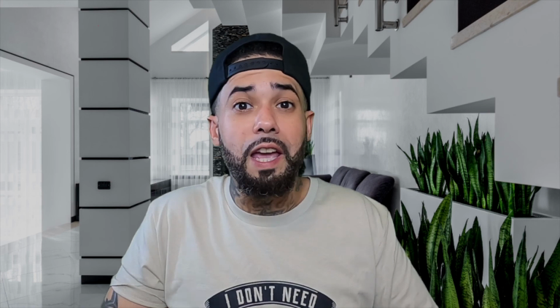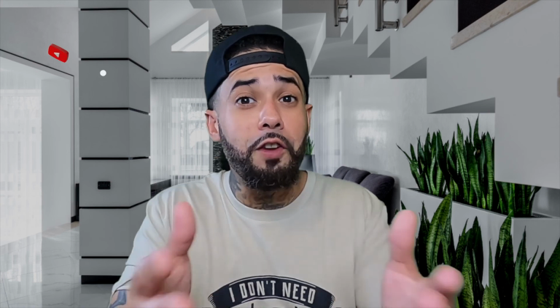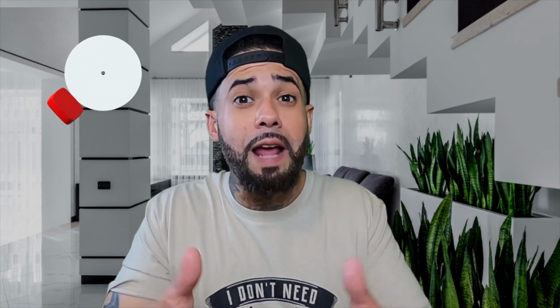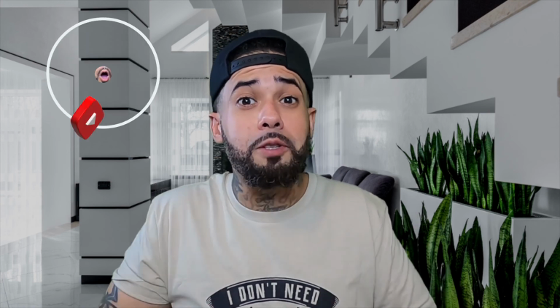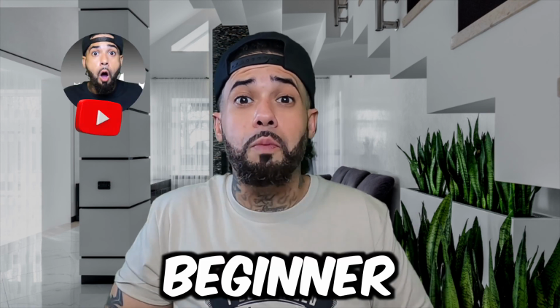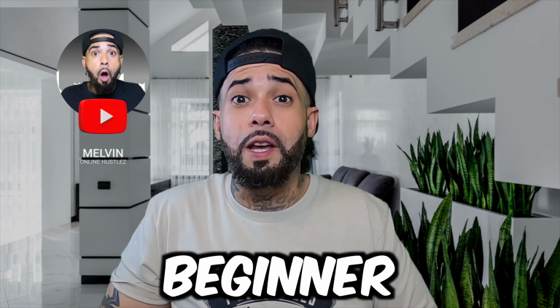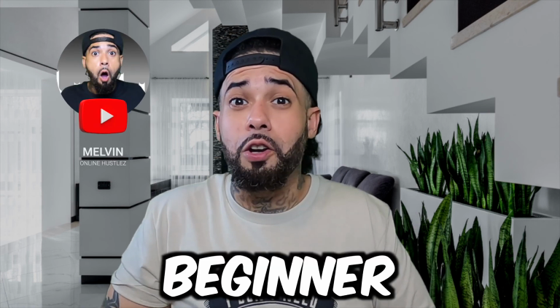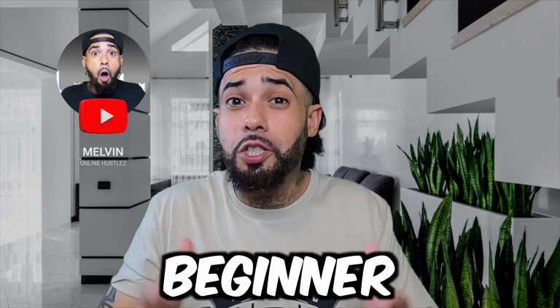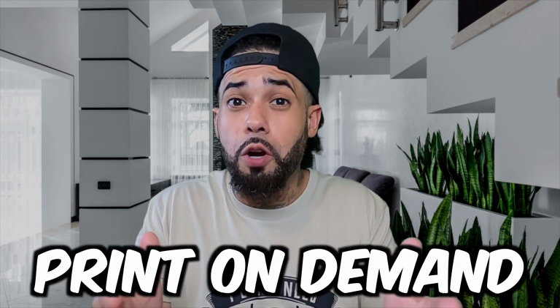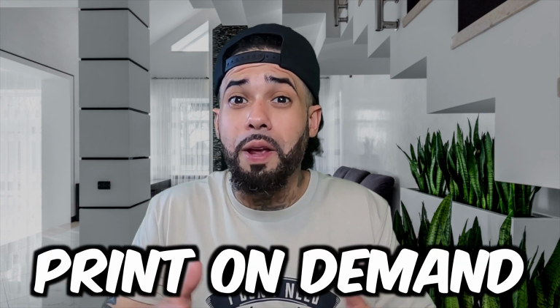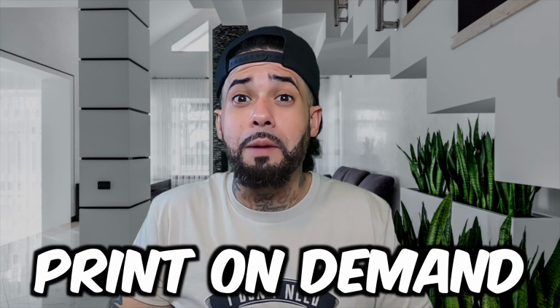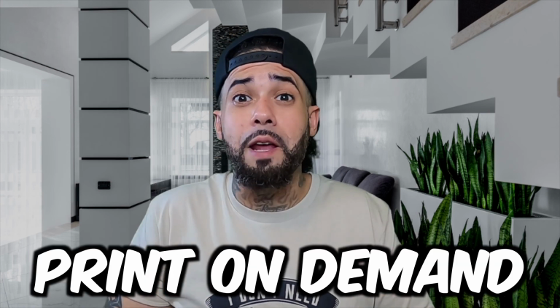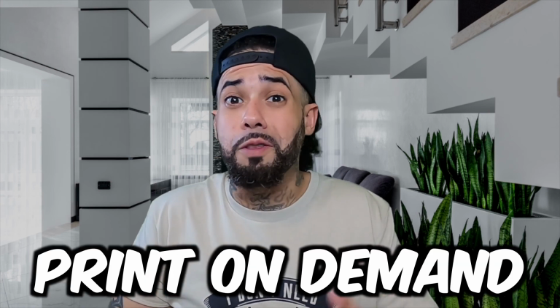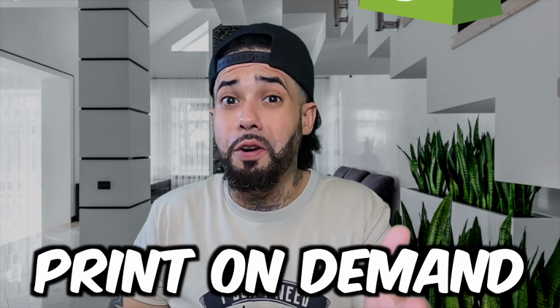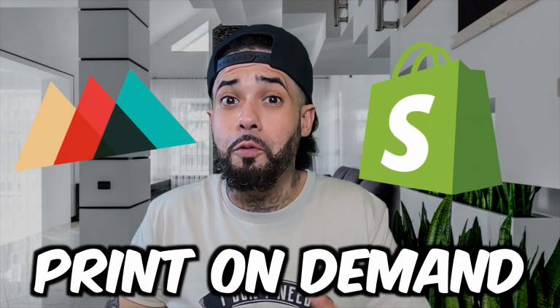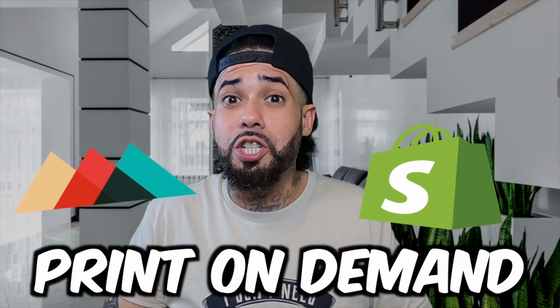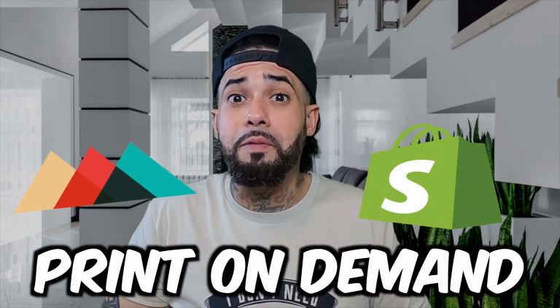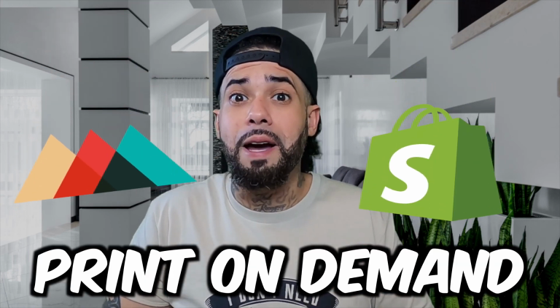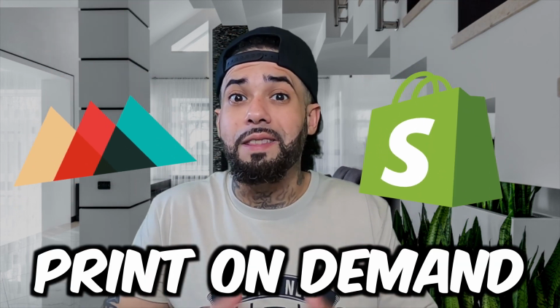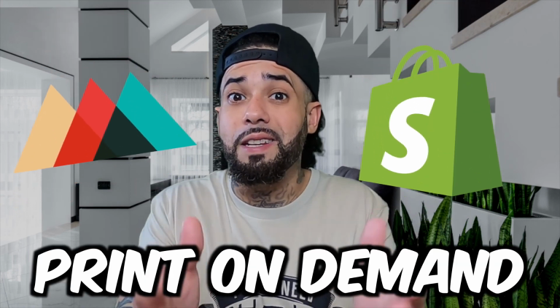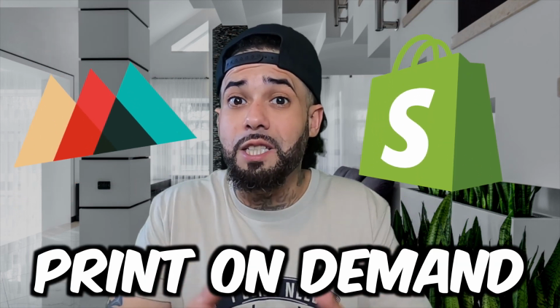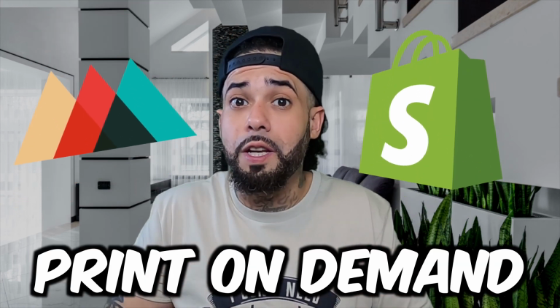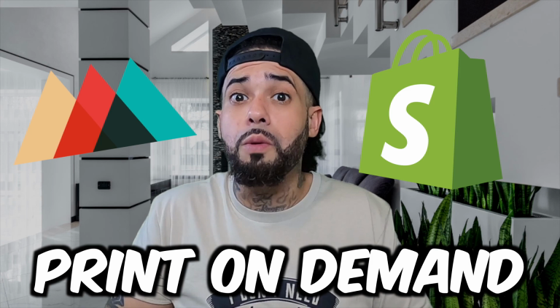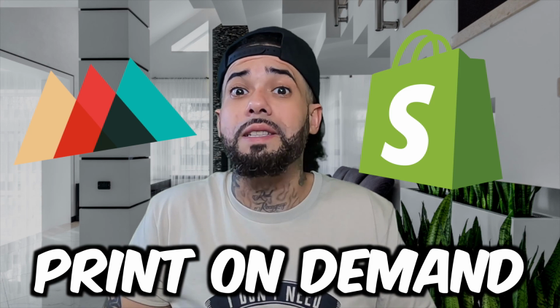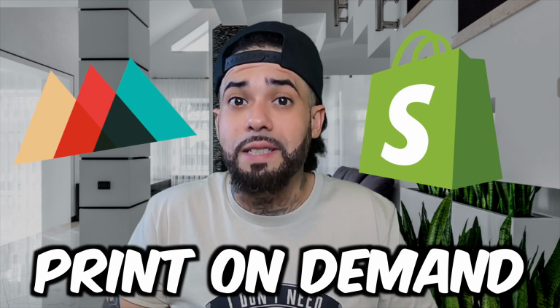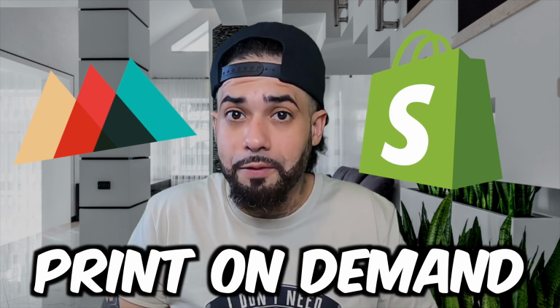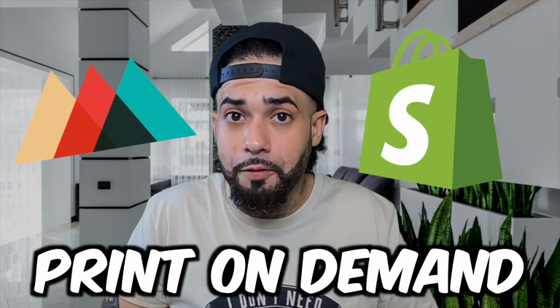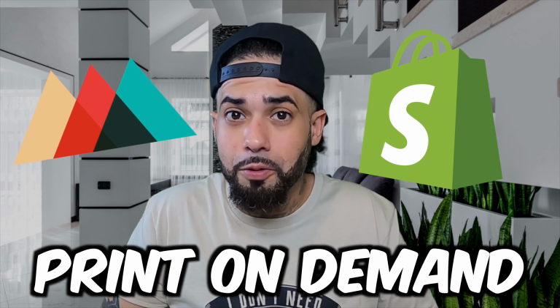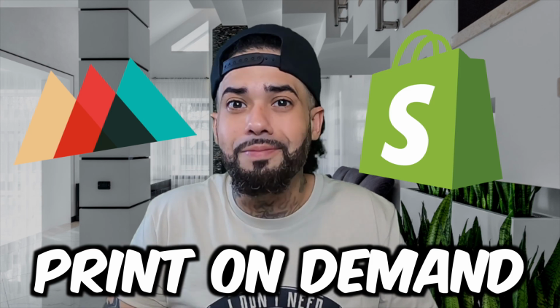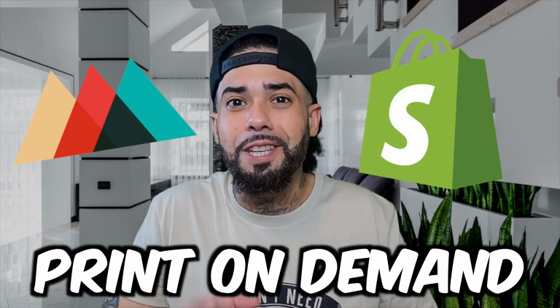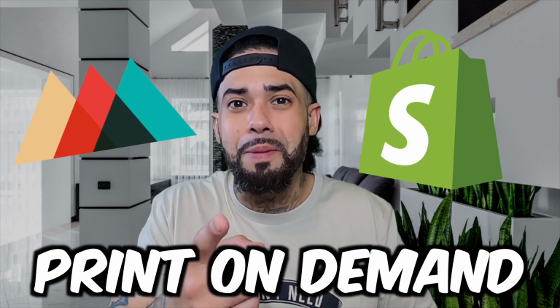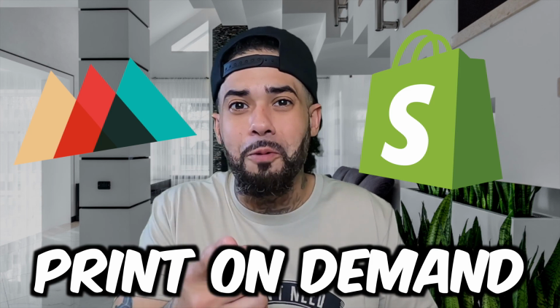If you're an absolute beginner looking to start print-on-demand with Printful and Shopify, then this video is definitely for you. Keep on watching.